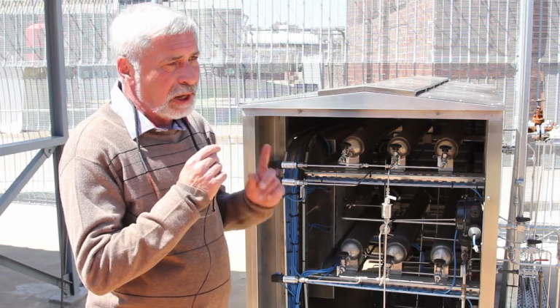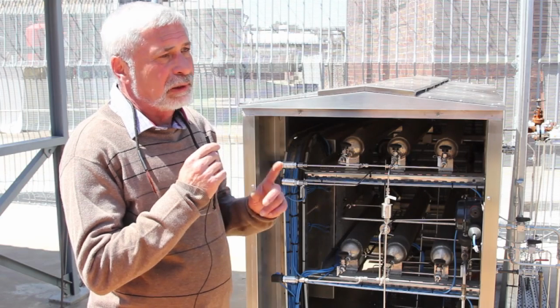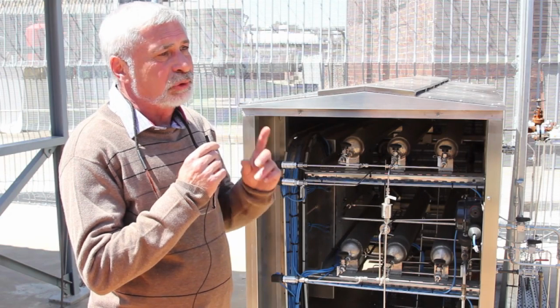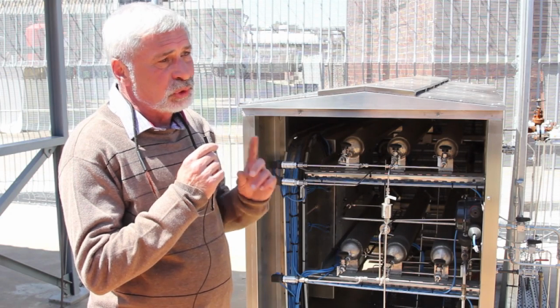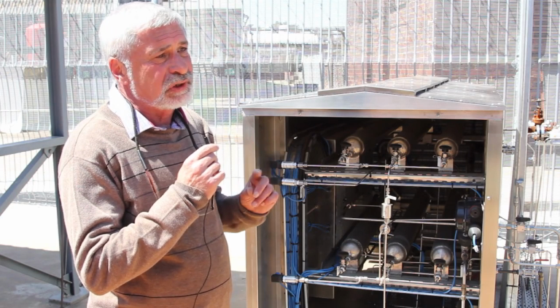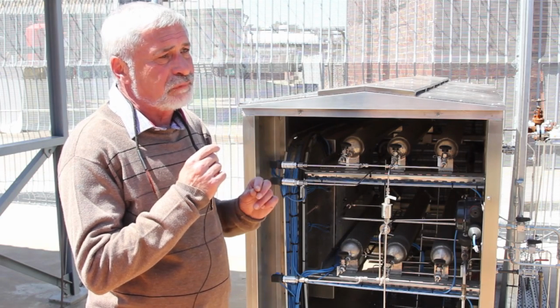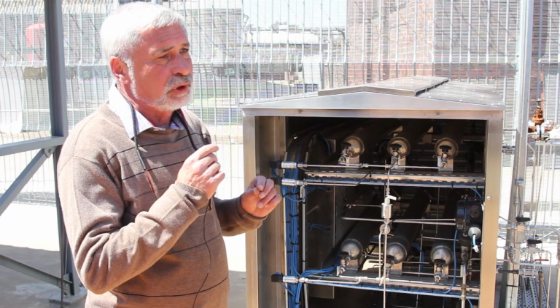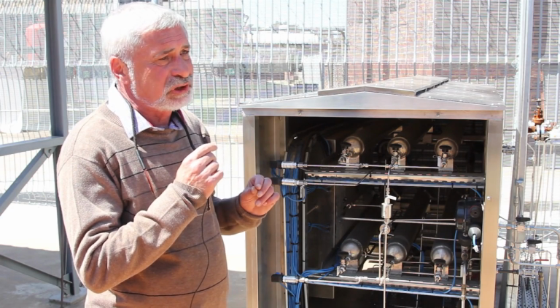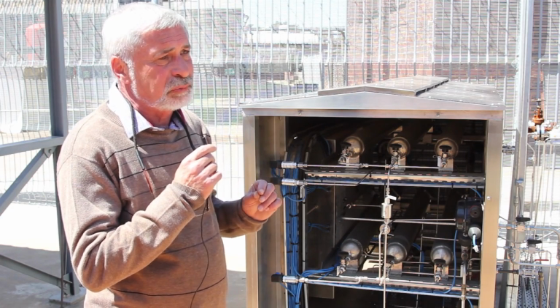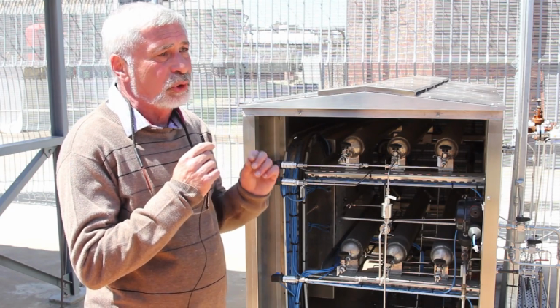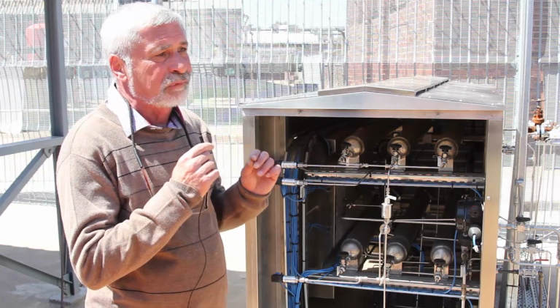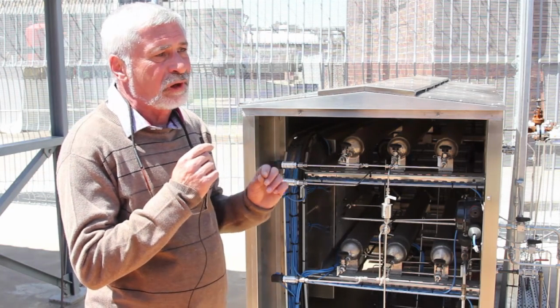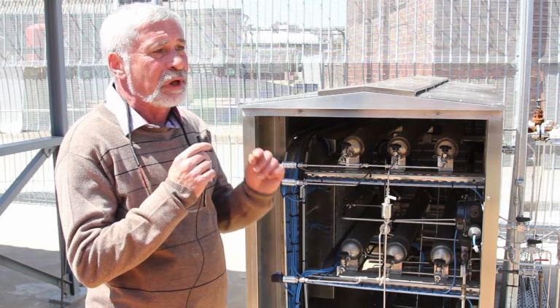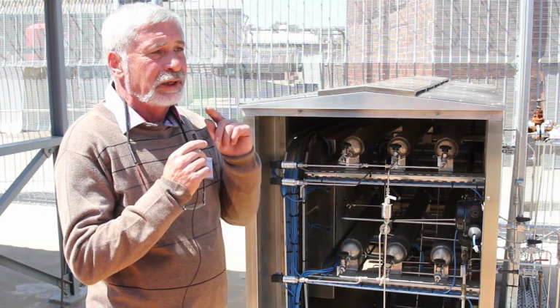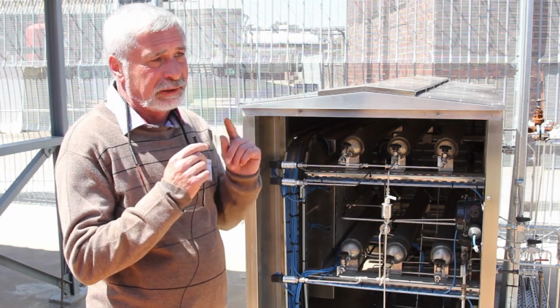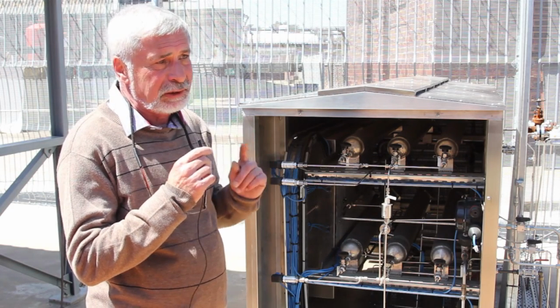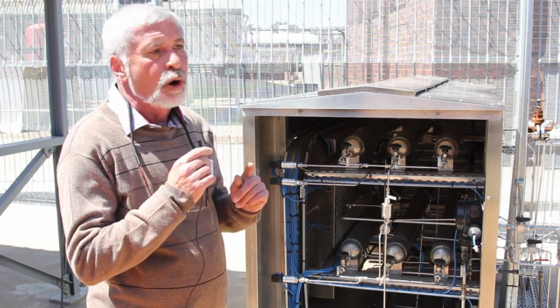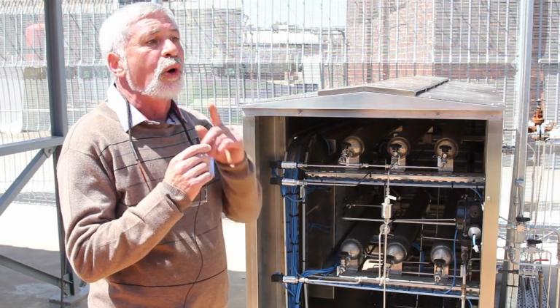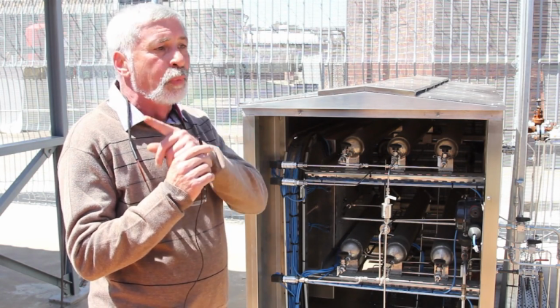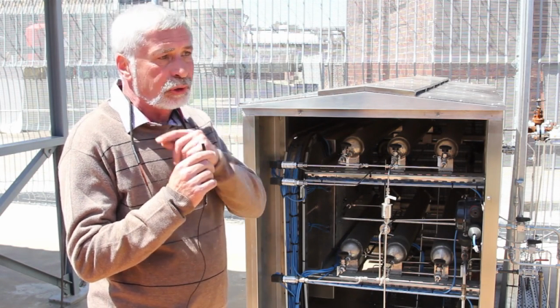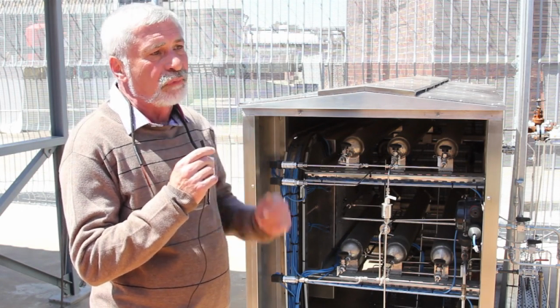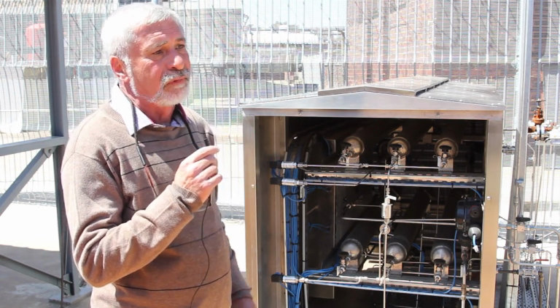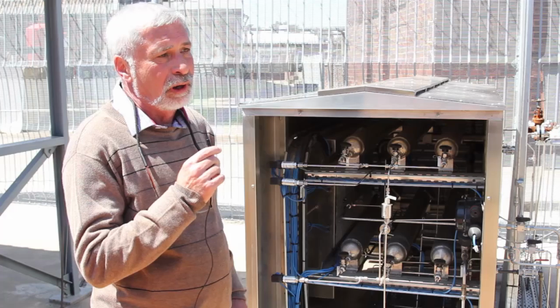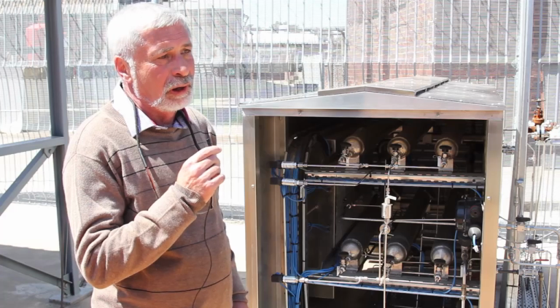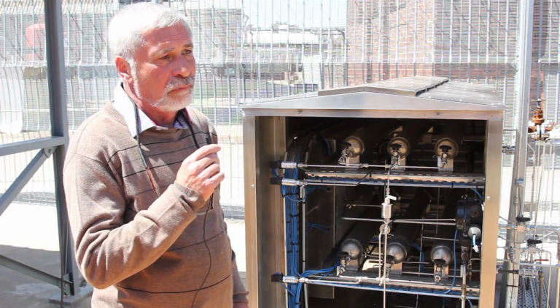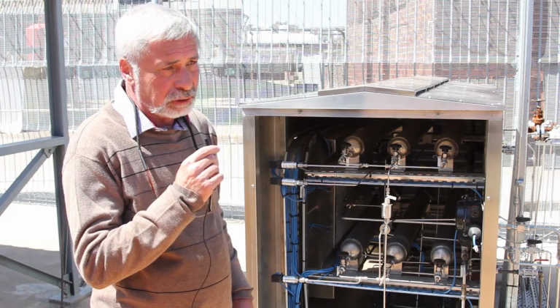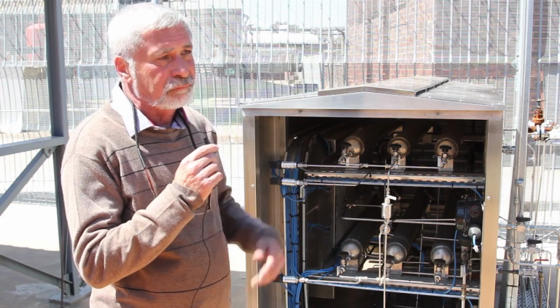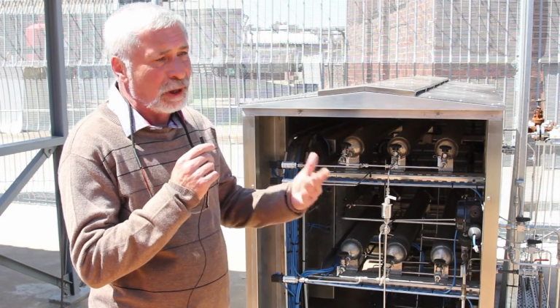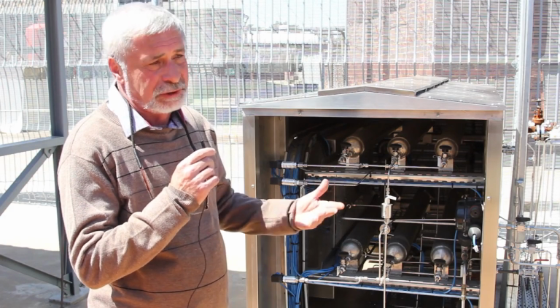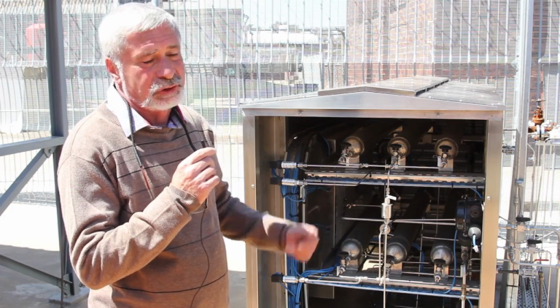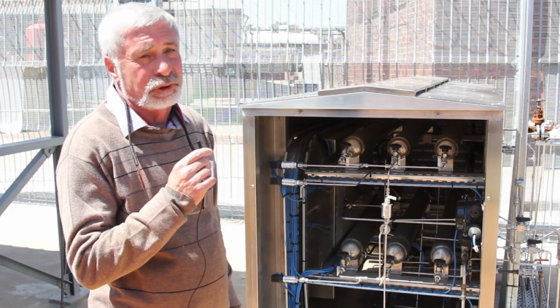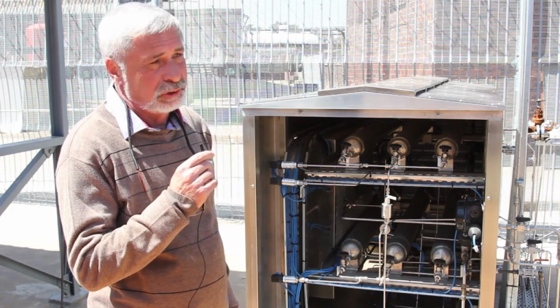To use this refuelling system, you have to have metal hydride on board of the forklift for hydrogen storage.